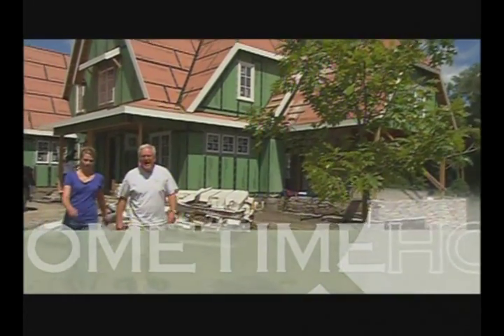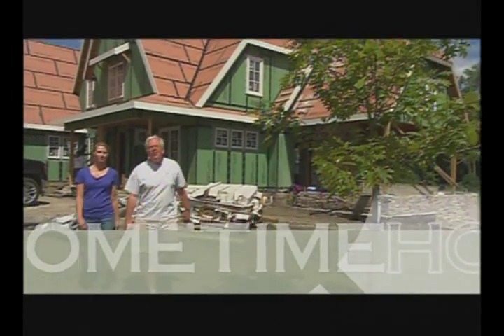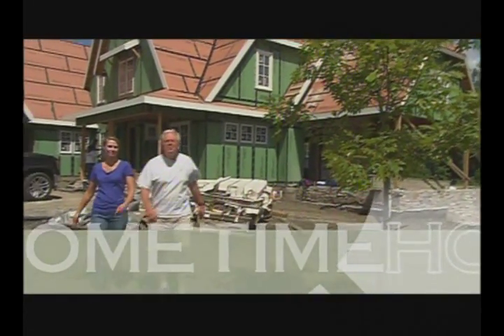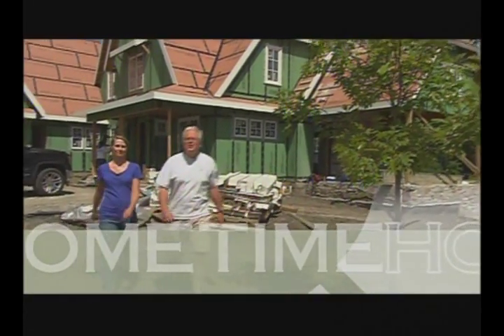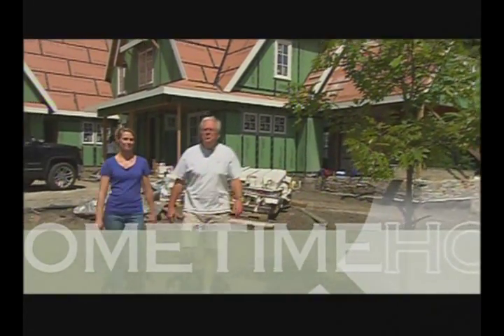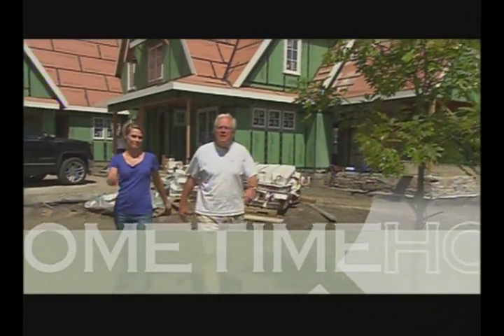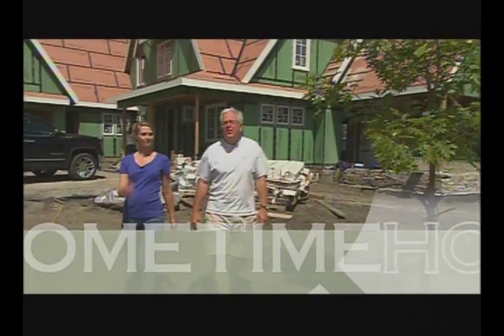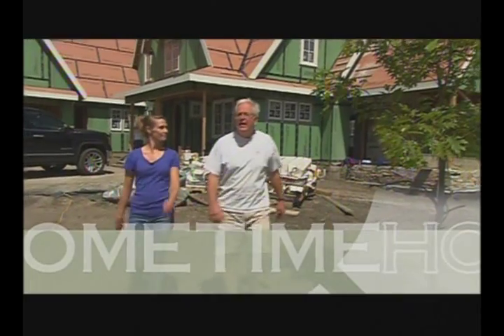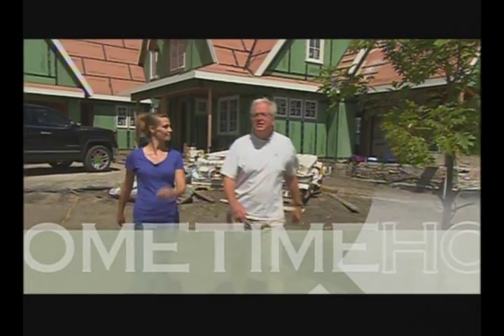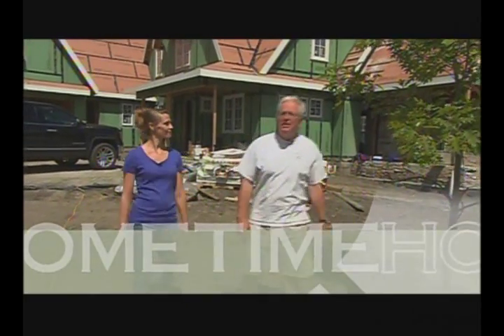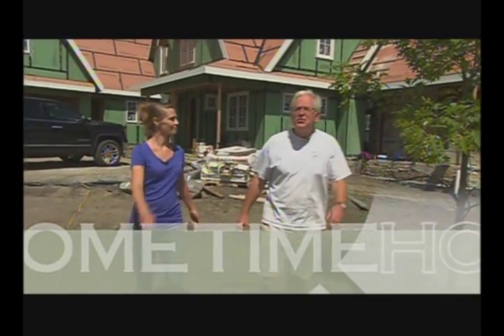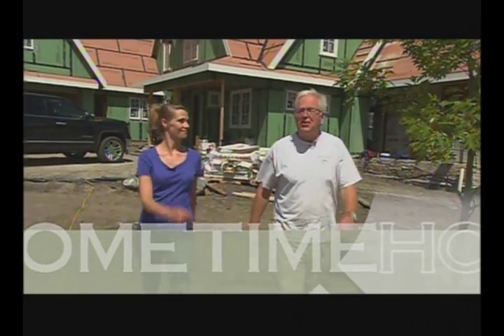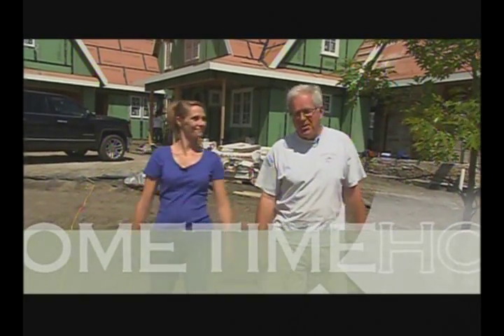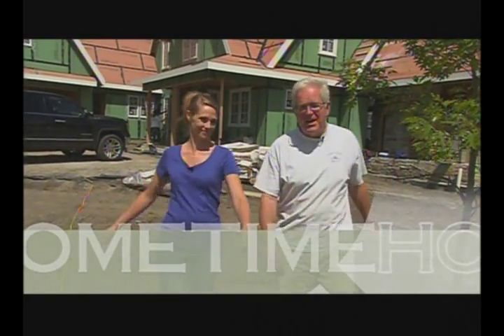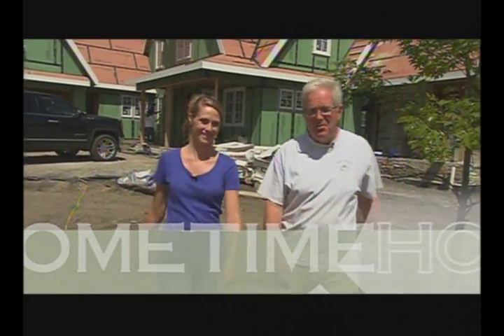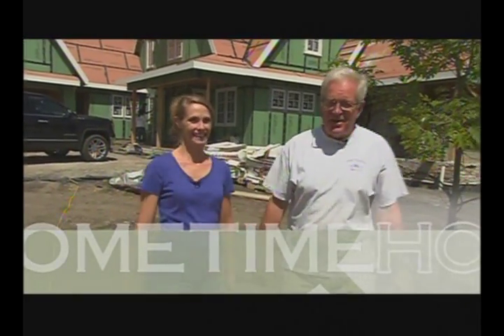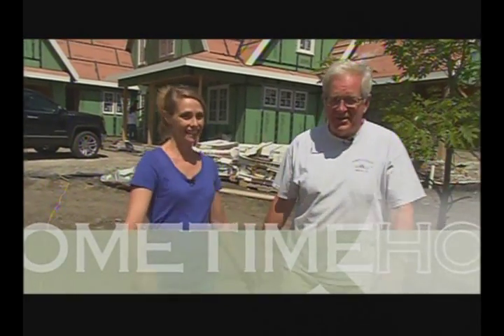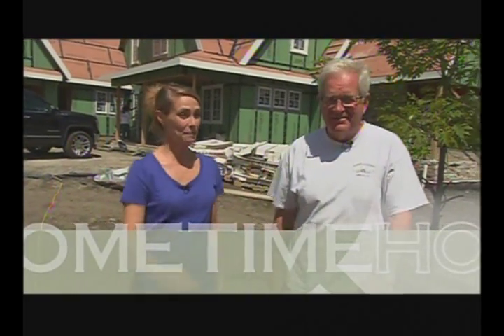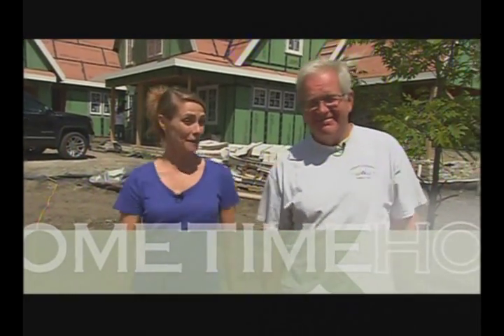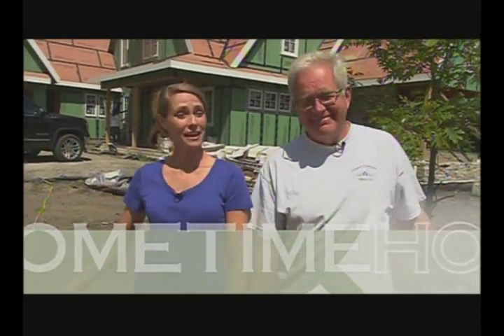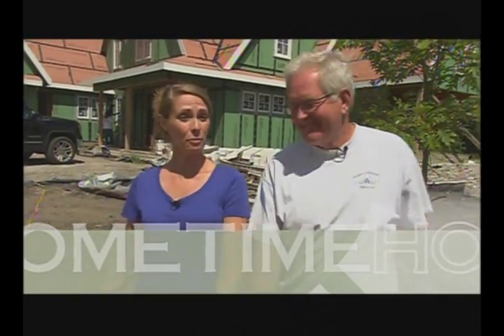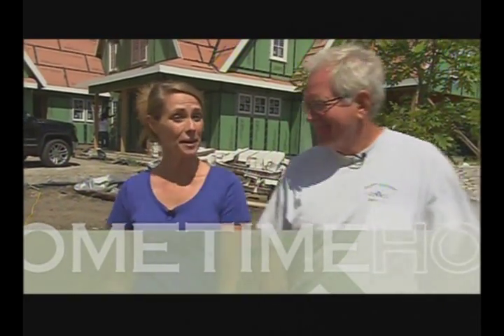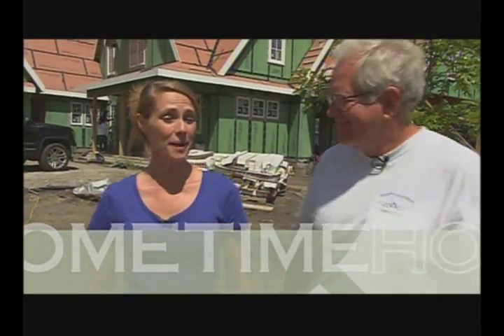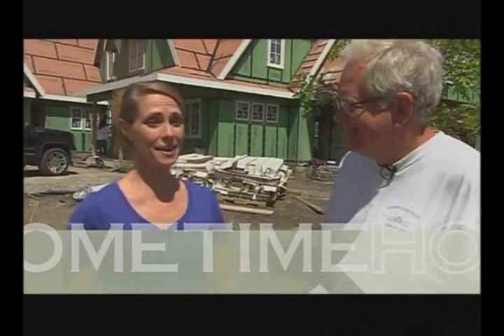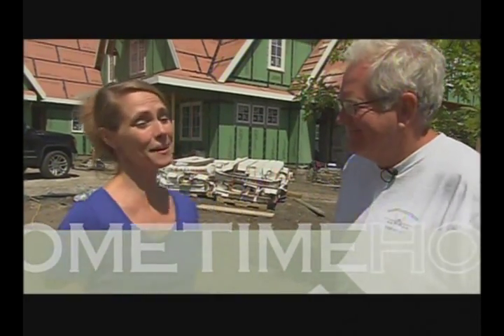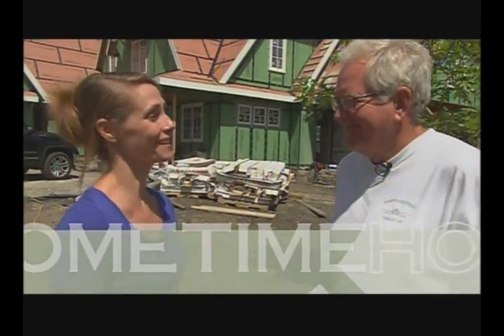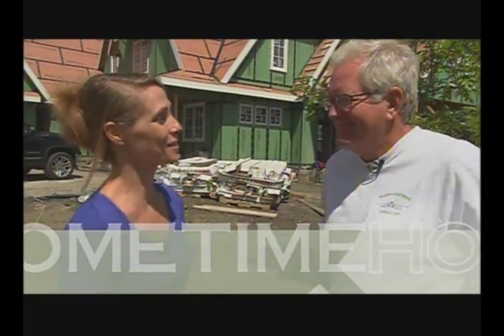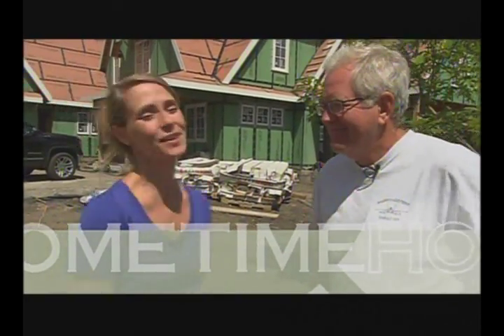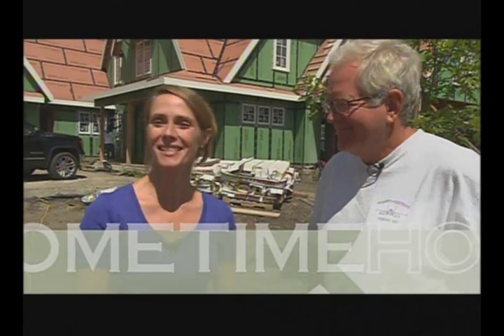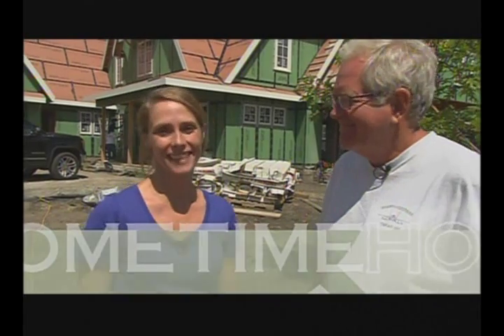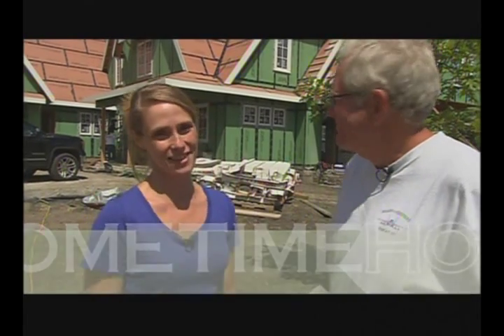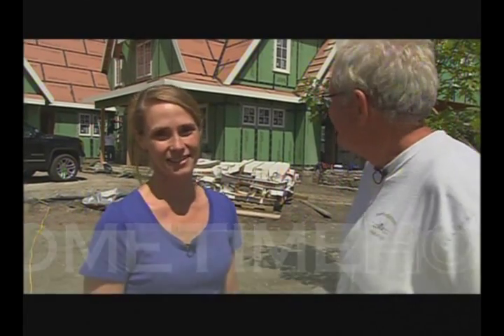Hi, welcome back to Home Time for the latest adventures at the Creekside Home Project. It's been kind of a wild ride, but things are starting to settle down now.